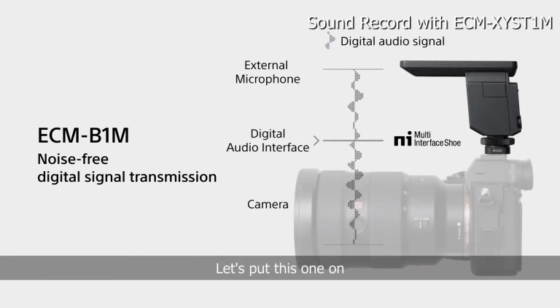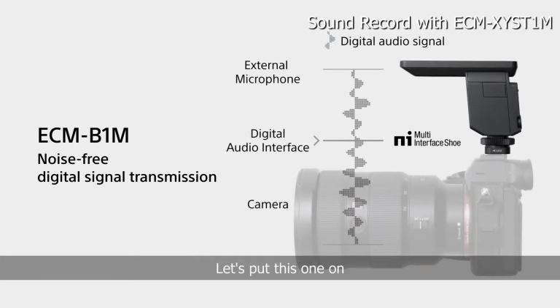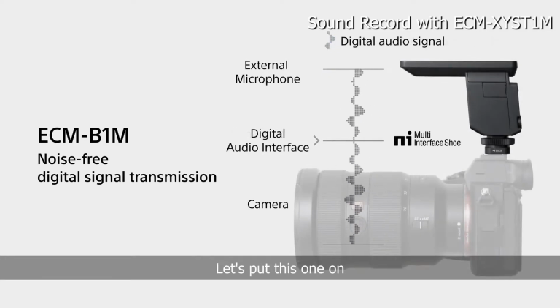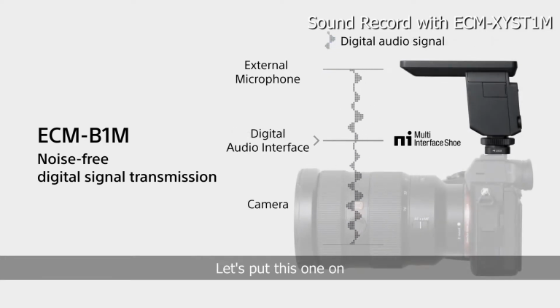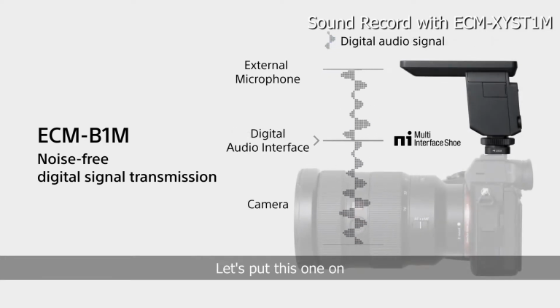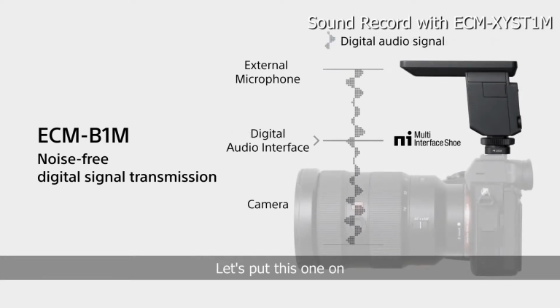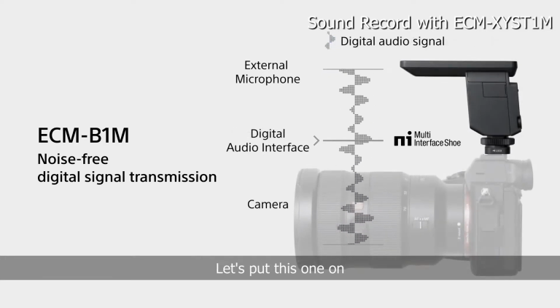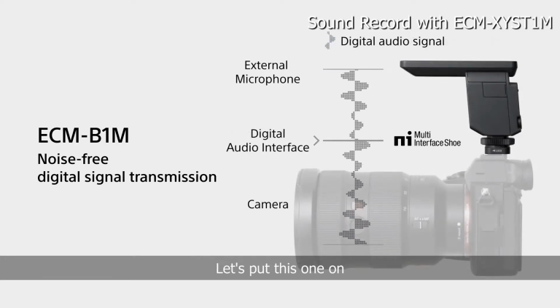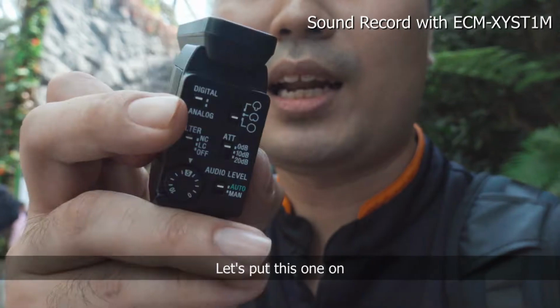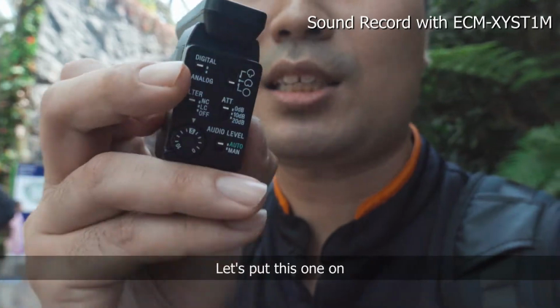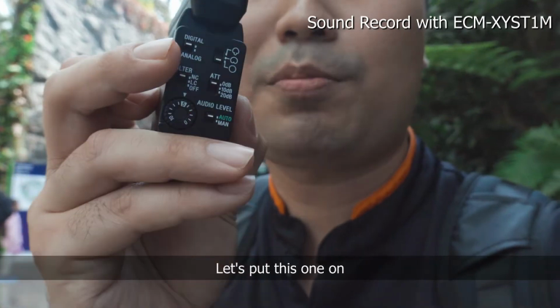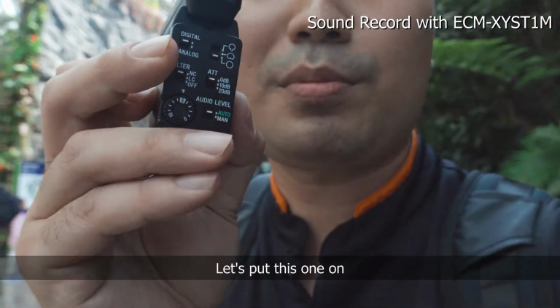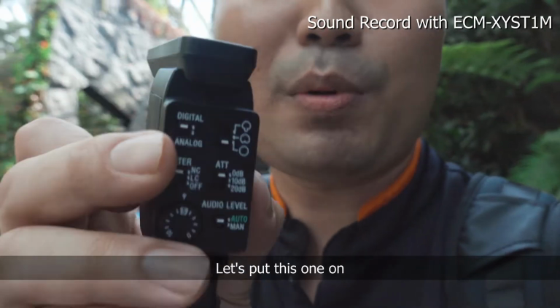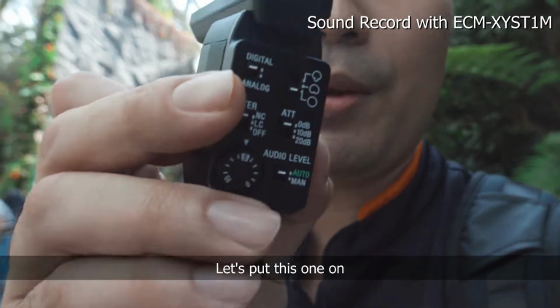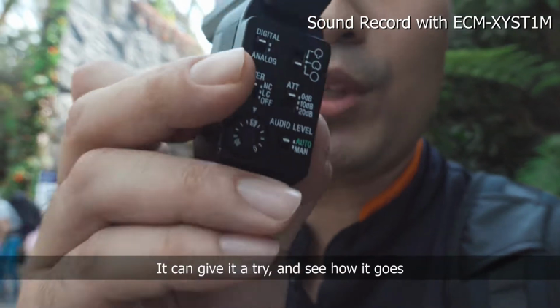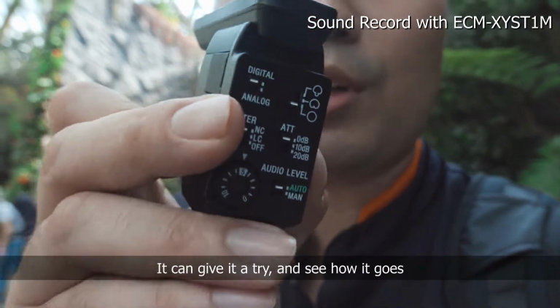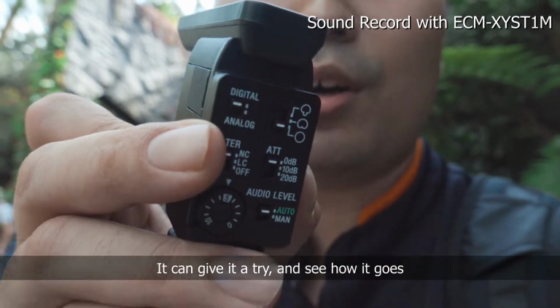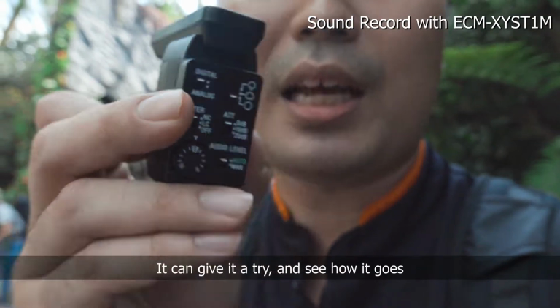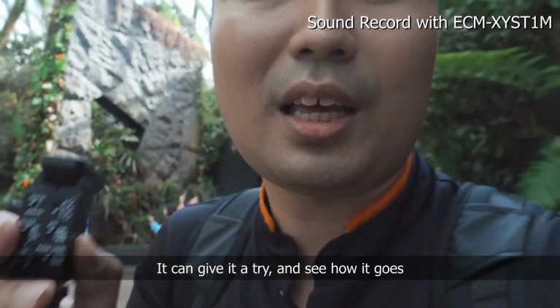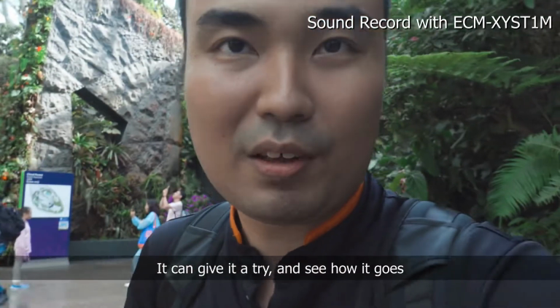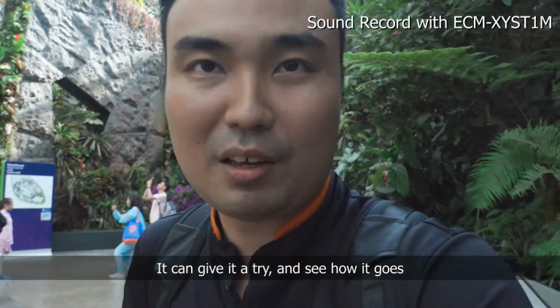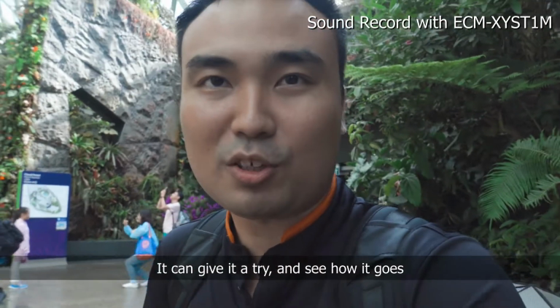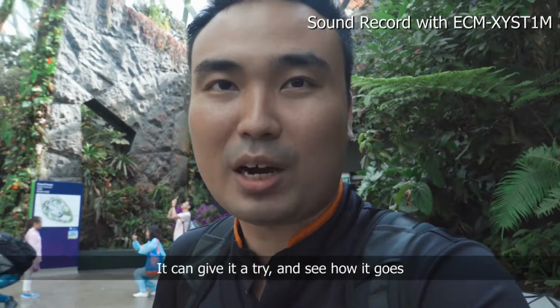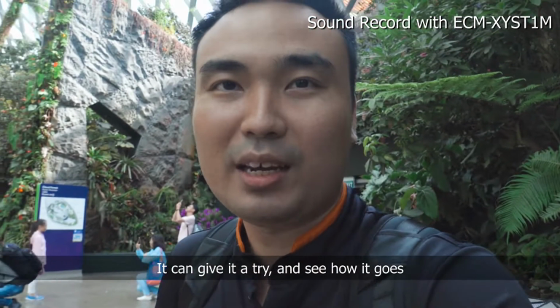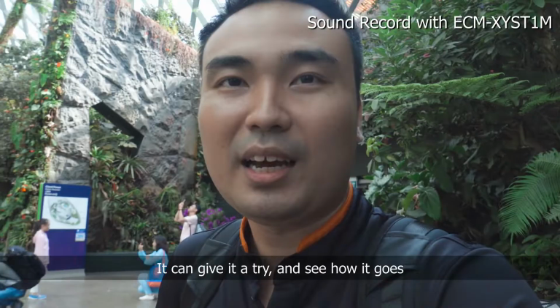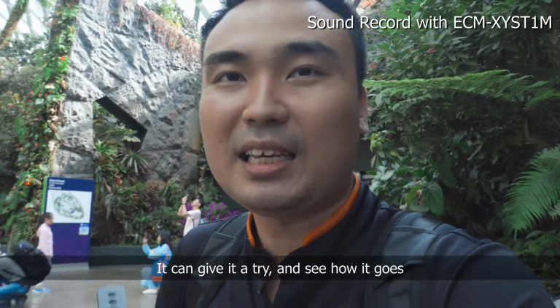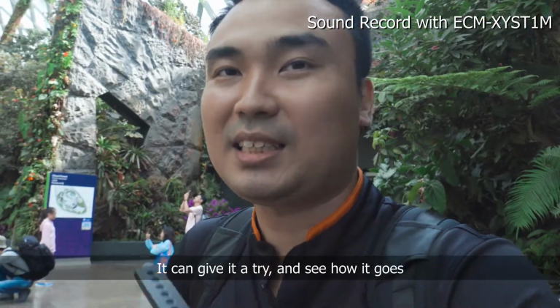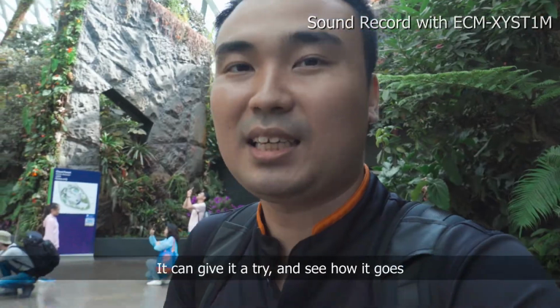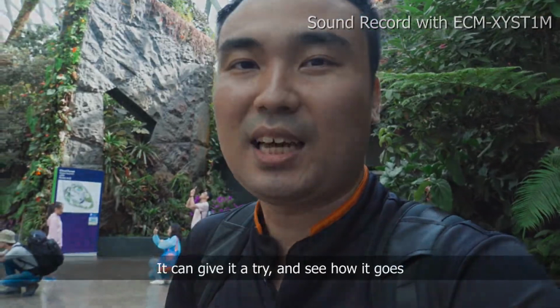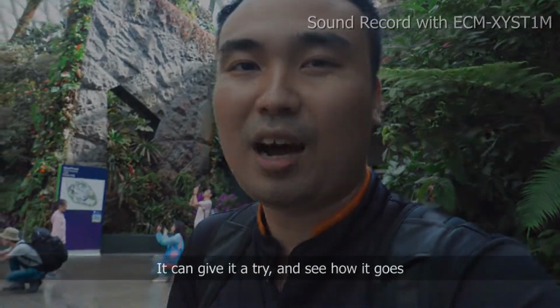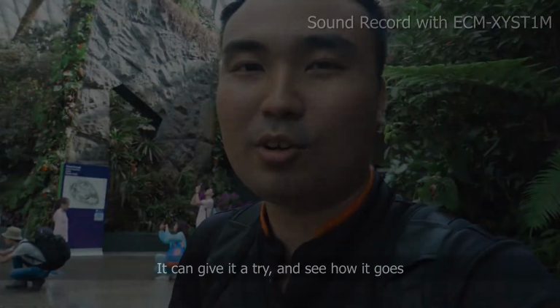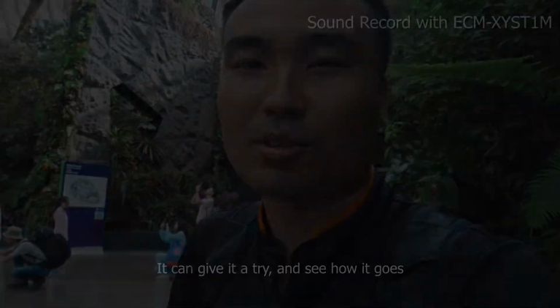Something like that. So let's put this one on and give it a try to see how it goes.